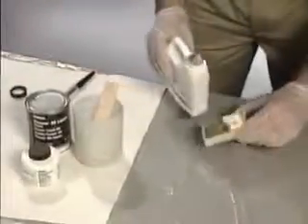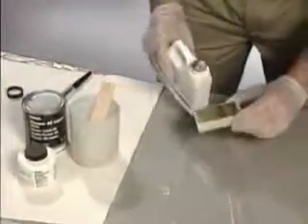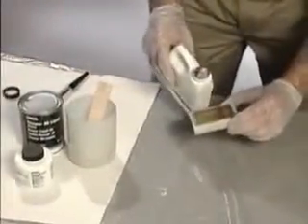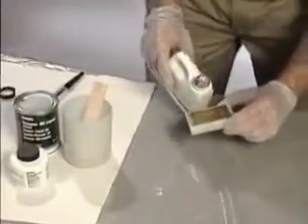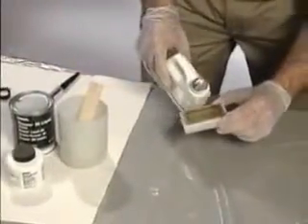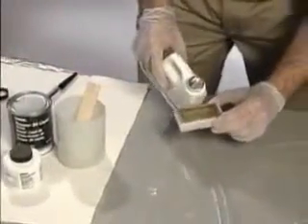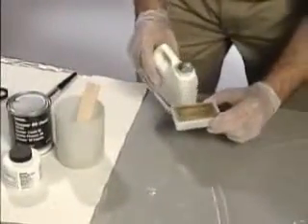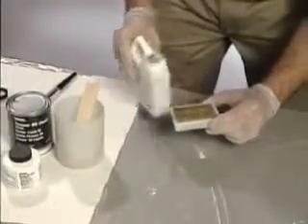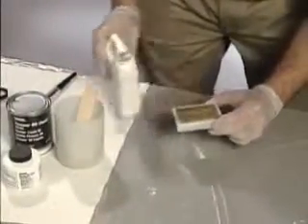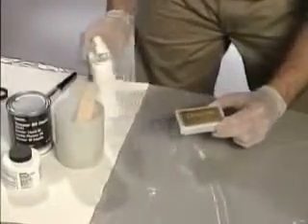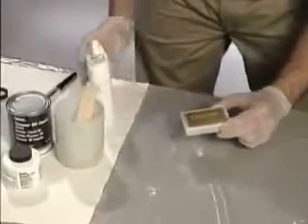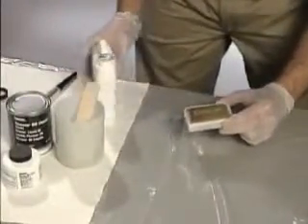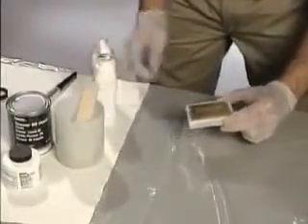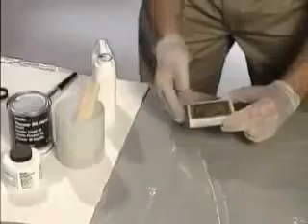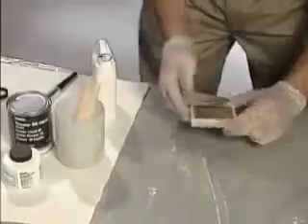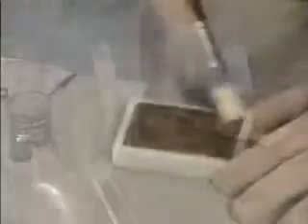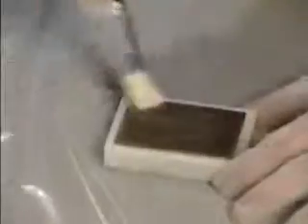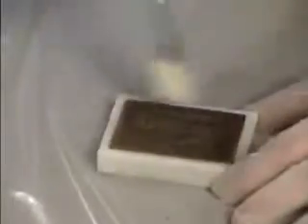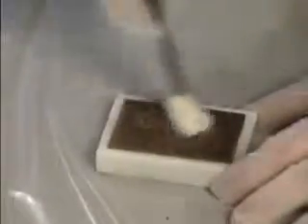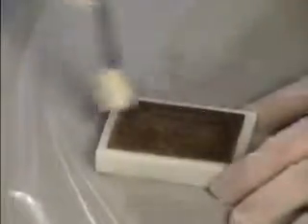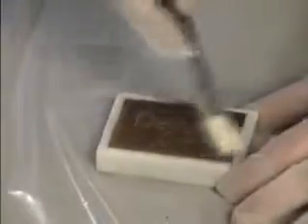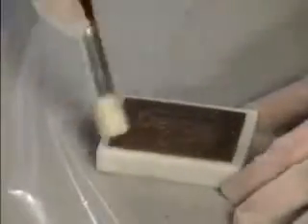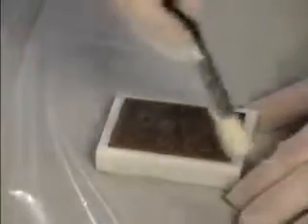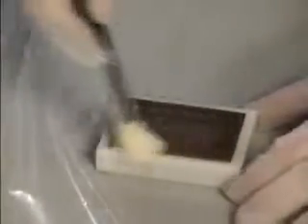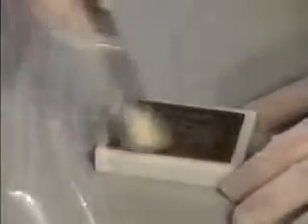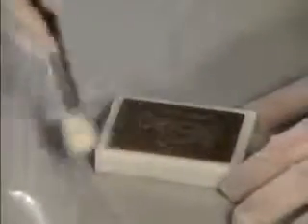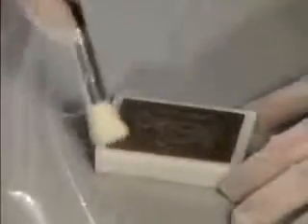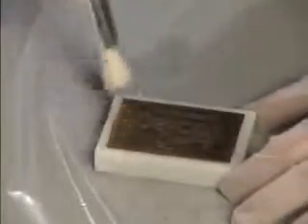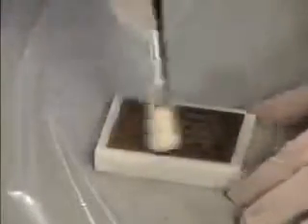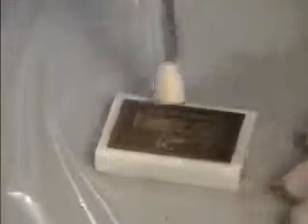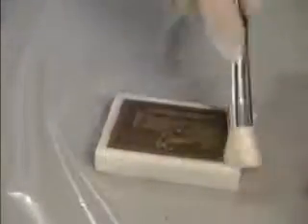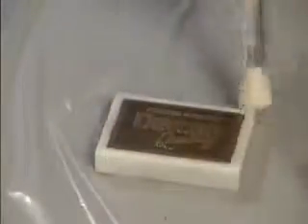Clean the item being molded and then apply Devcon's liquid release agent to ensure that it can be easily removed from the mold.